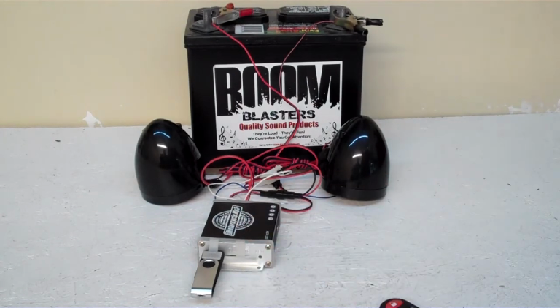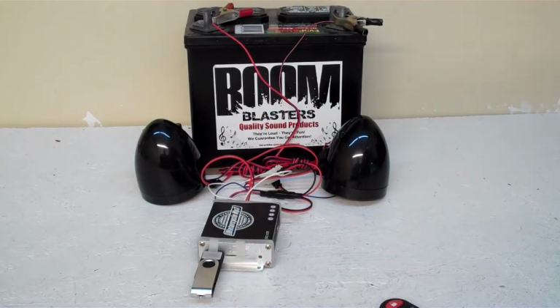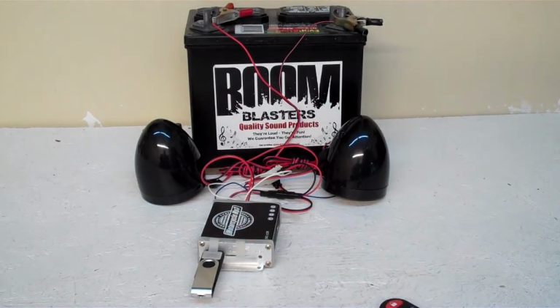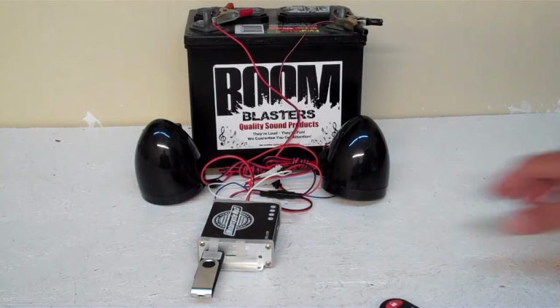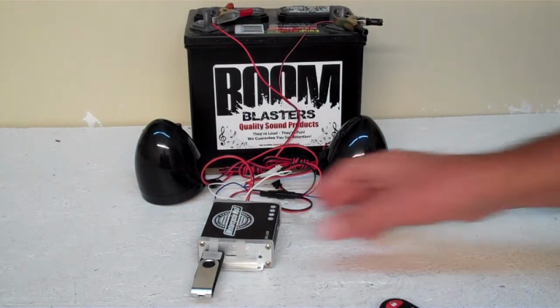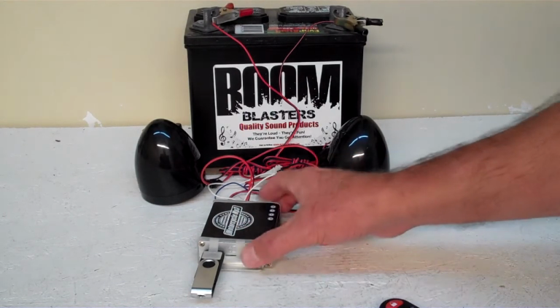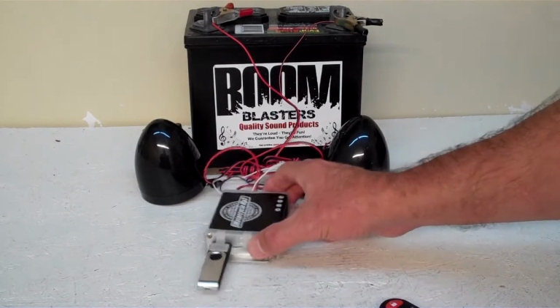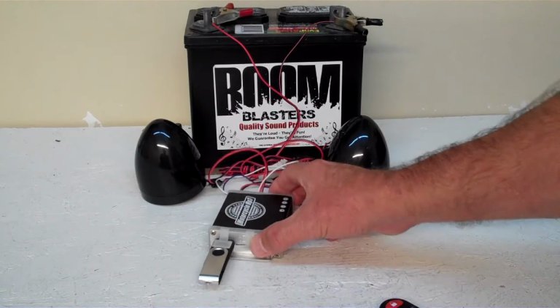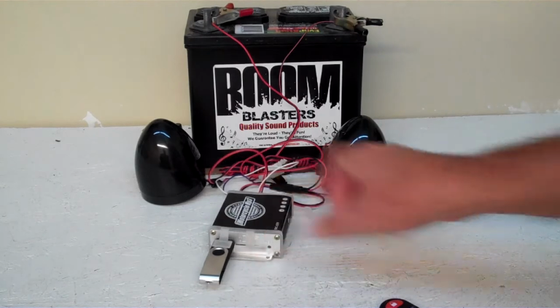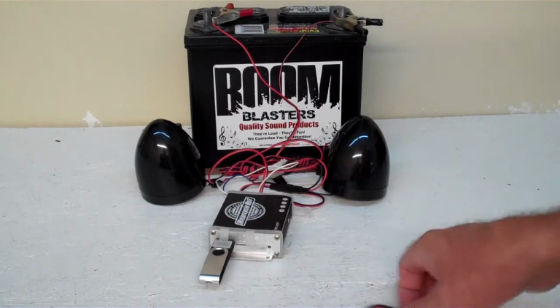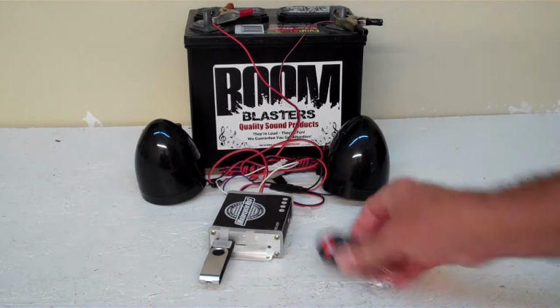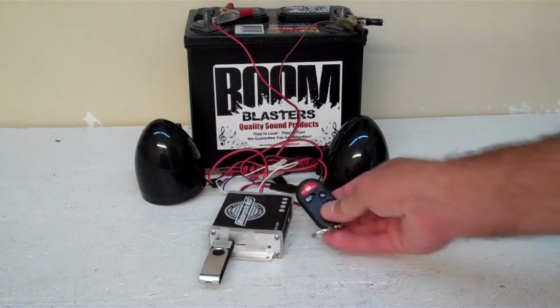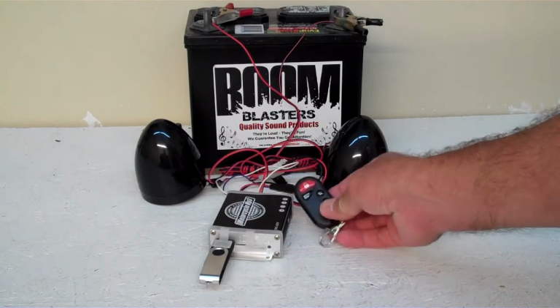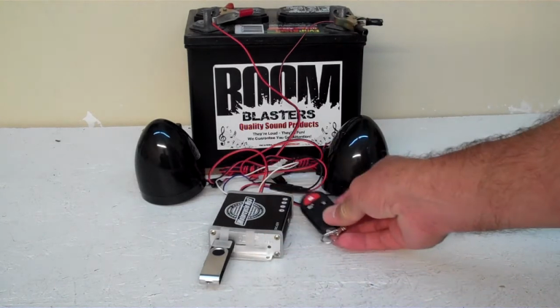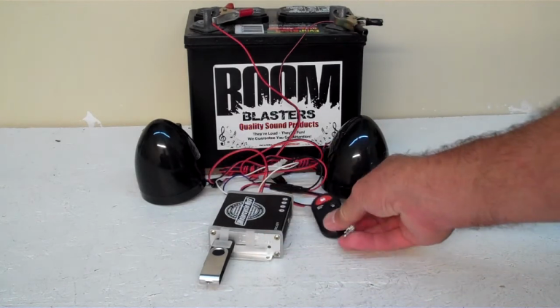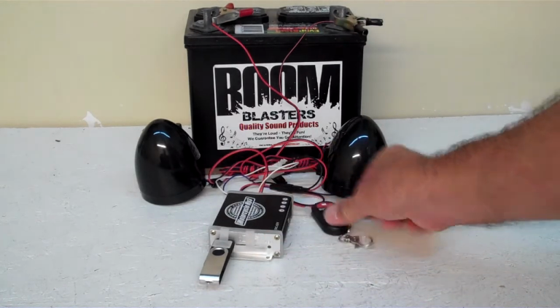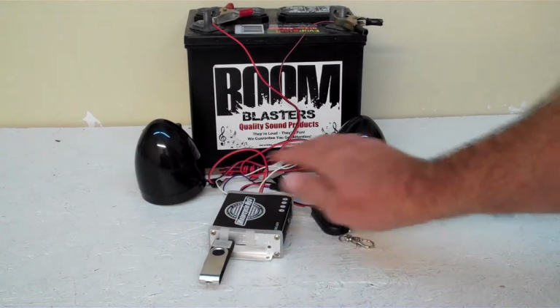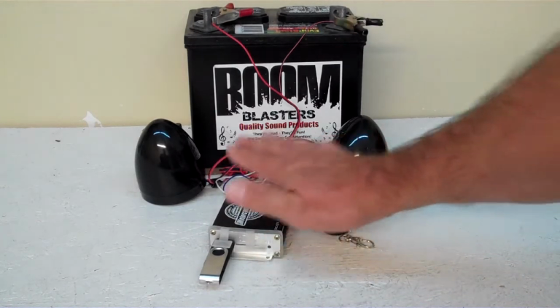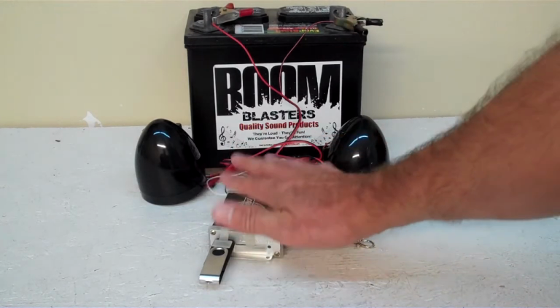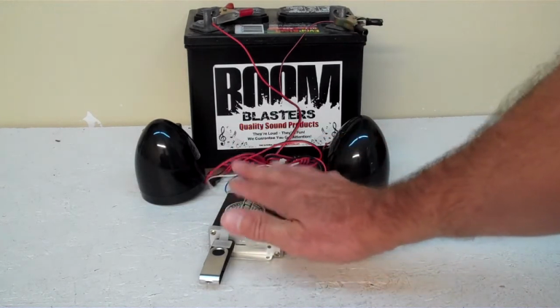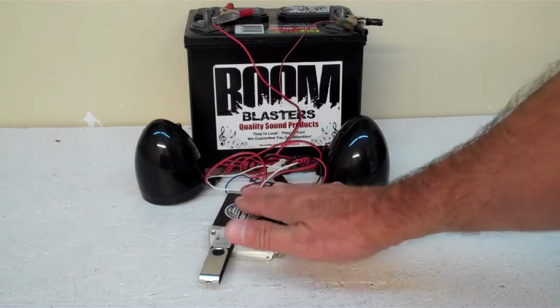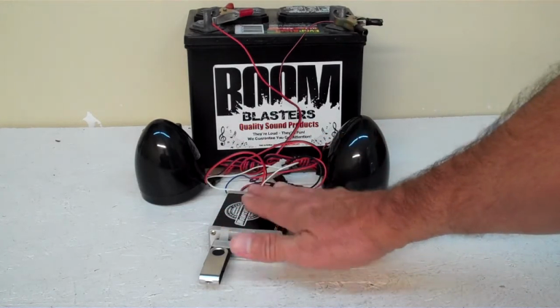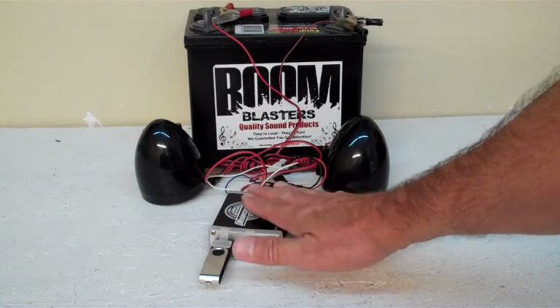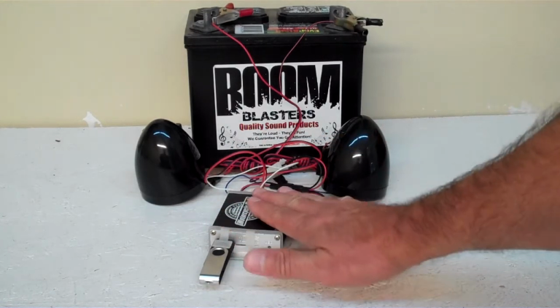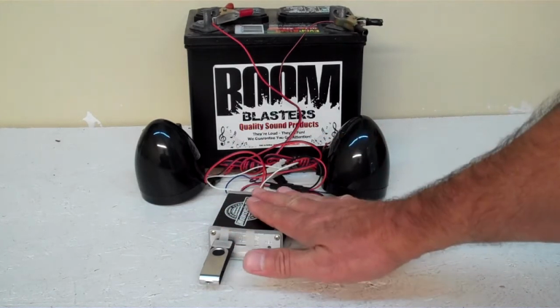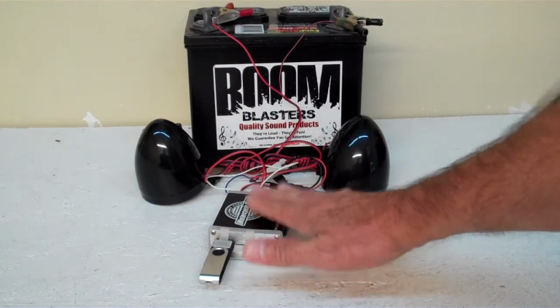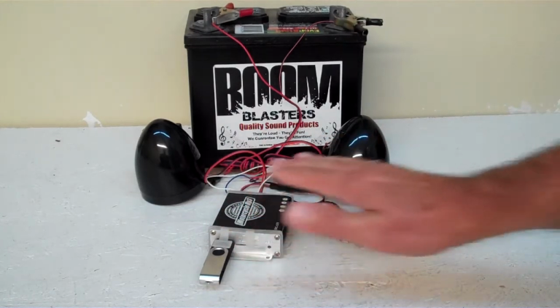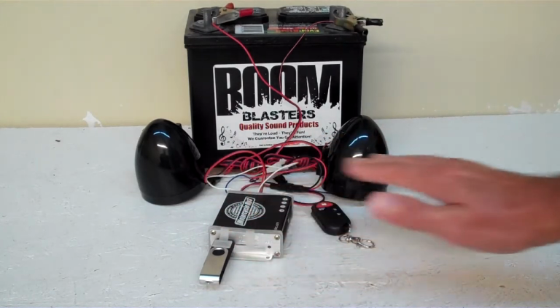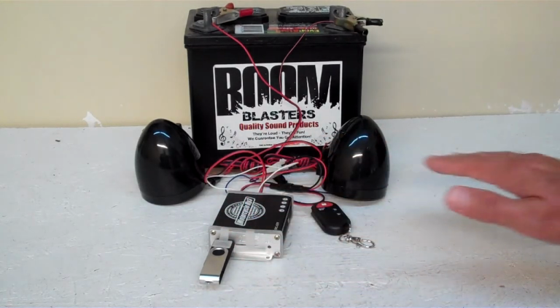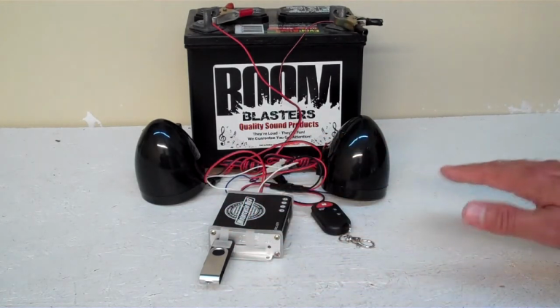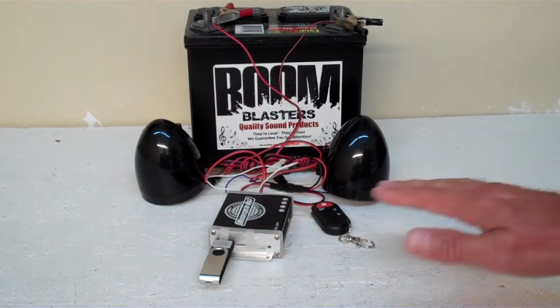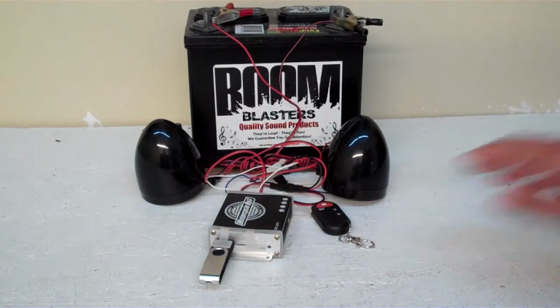This is the kit — this is what comes with the kit right here. This is your basic Triton MC series kit.